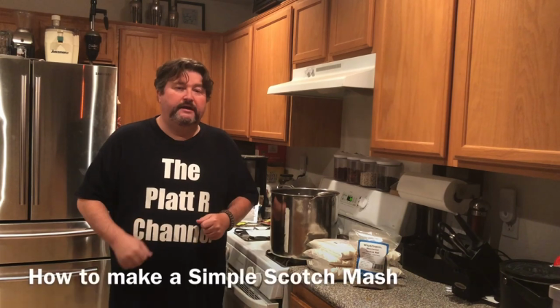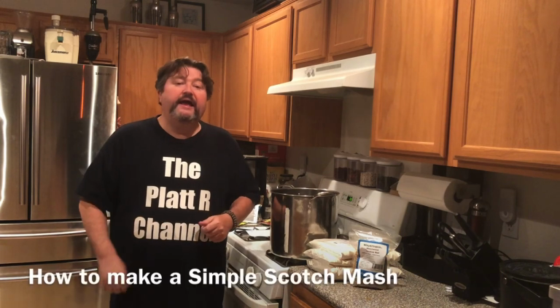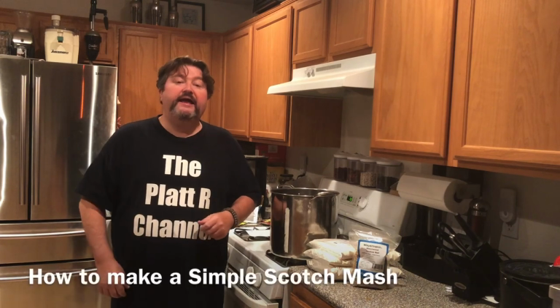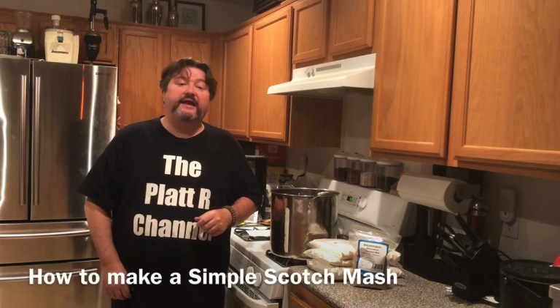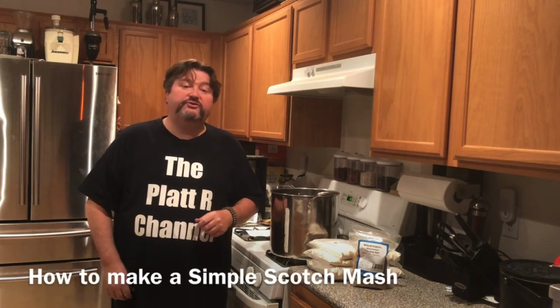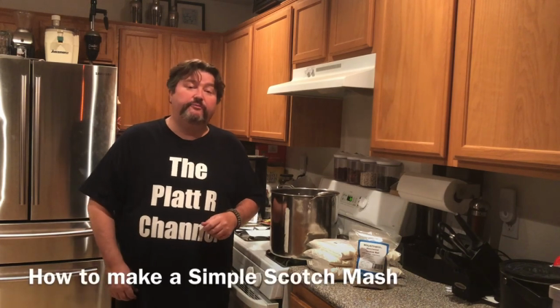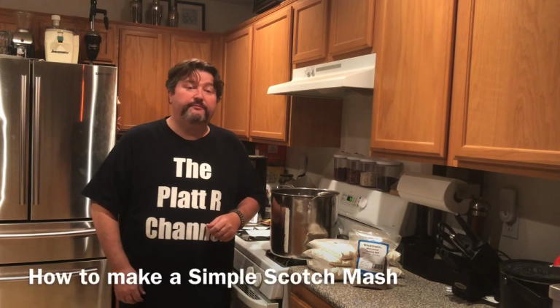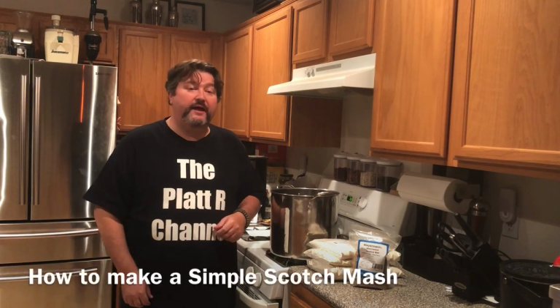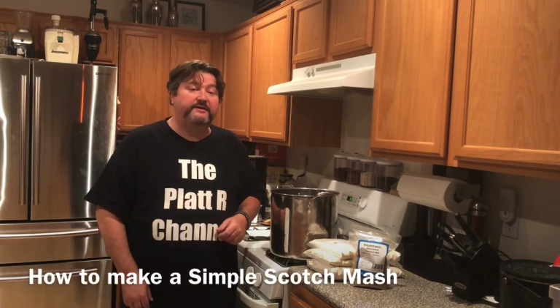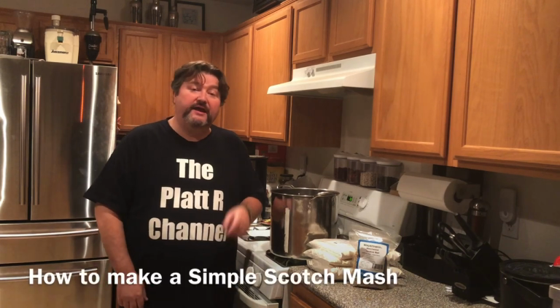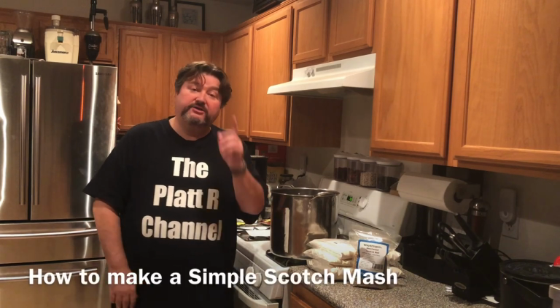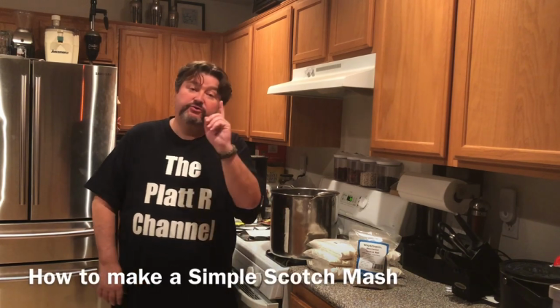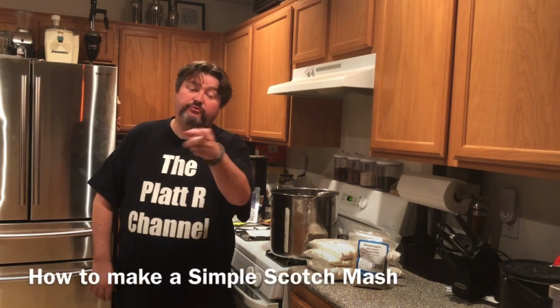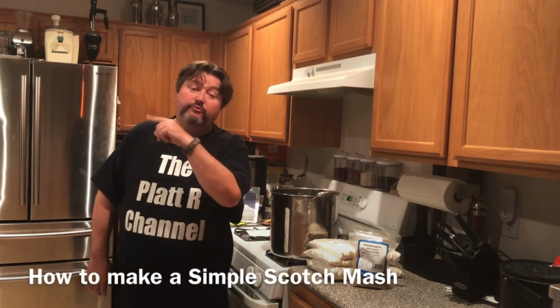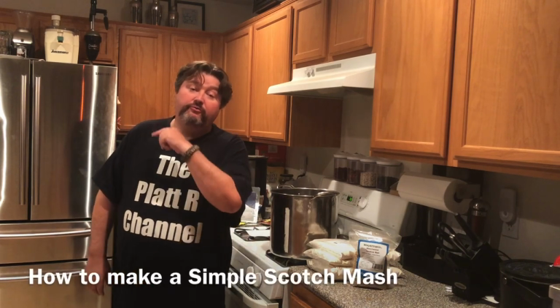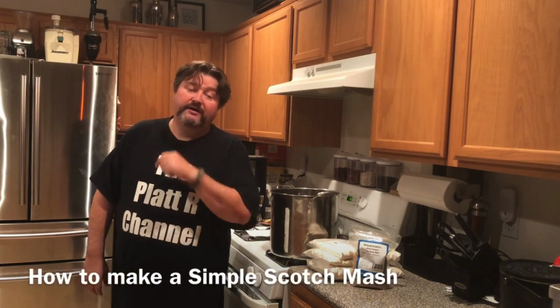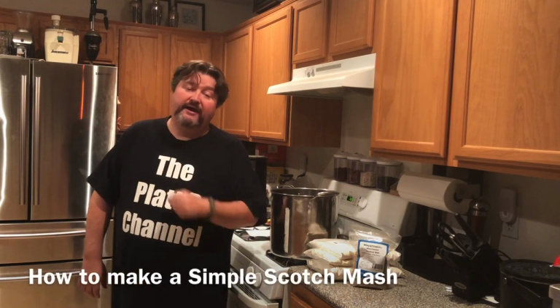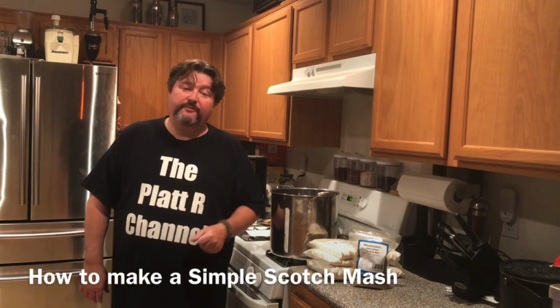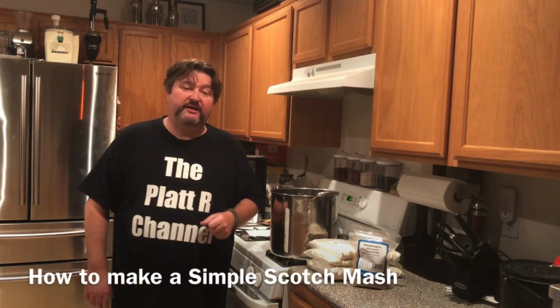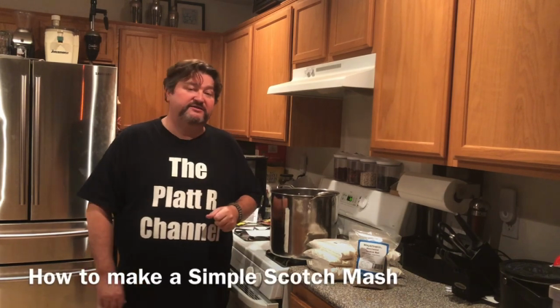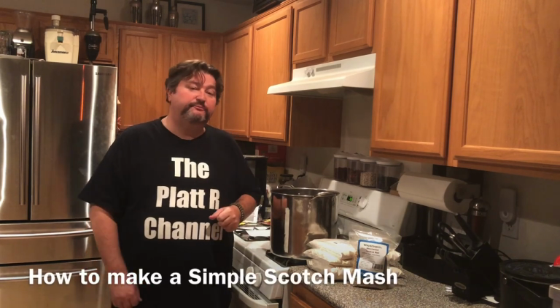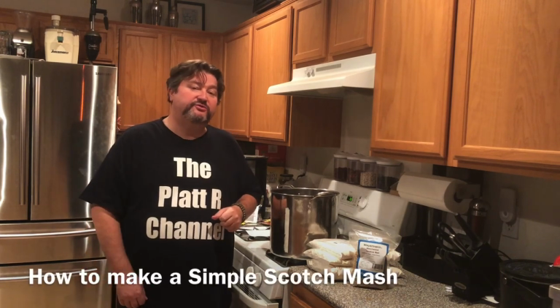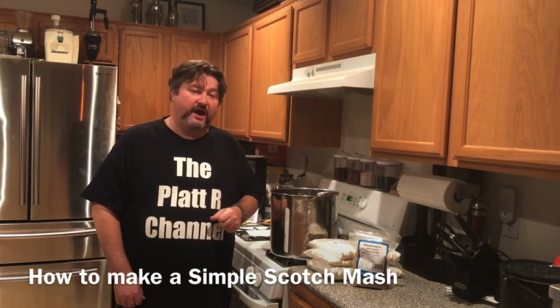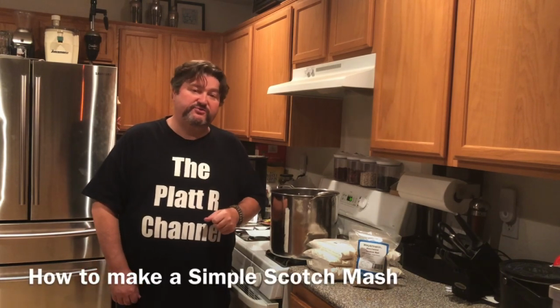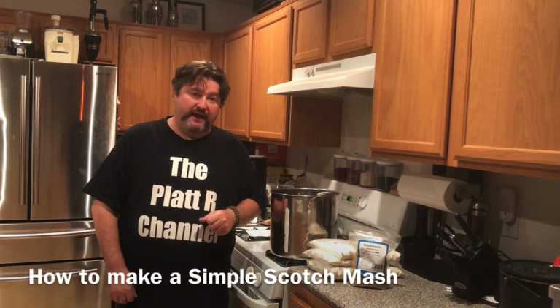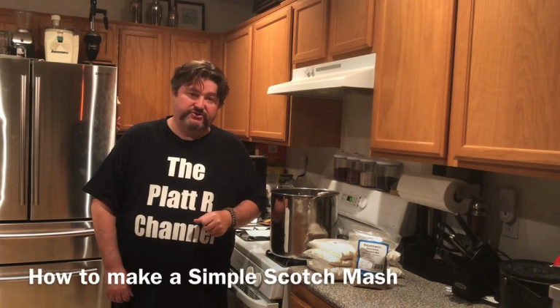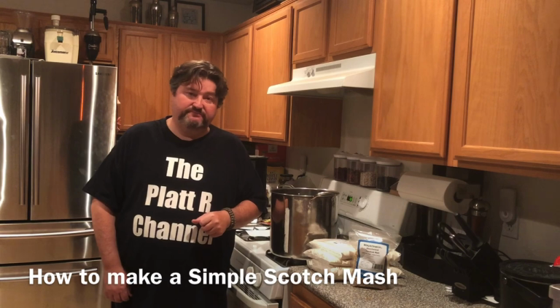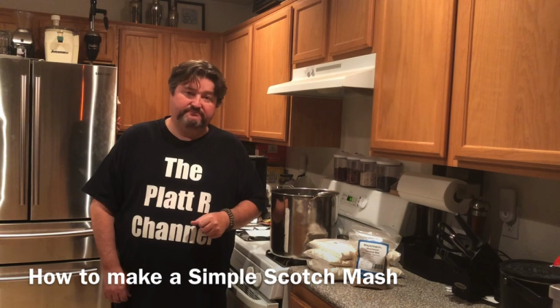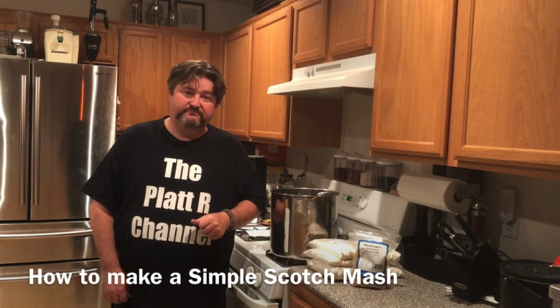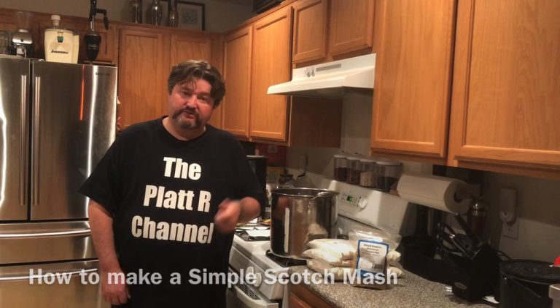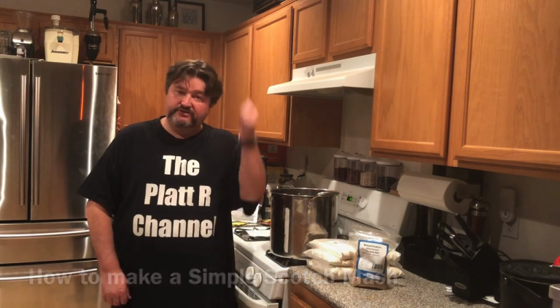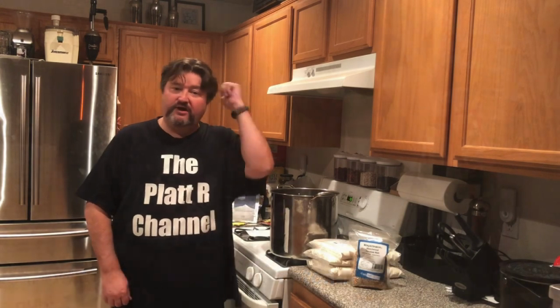Hey gang, it's Everybody Platt and today I show you how to make a simple scotch mash. So let's go.